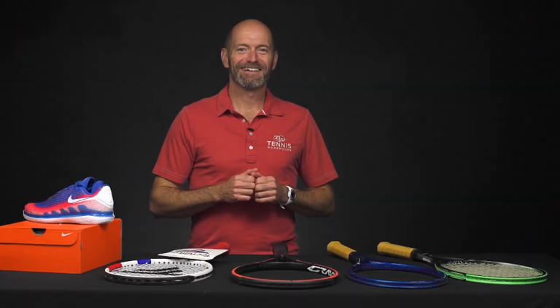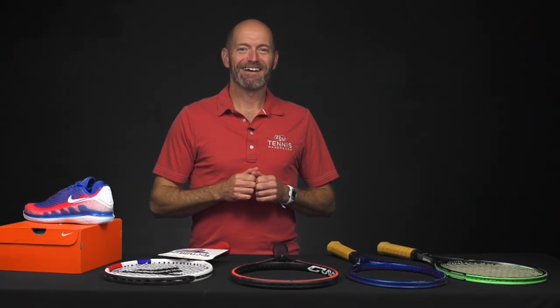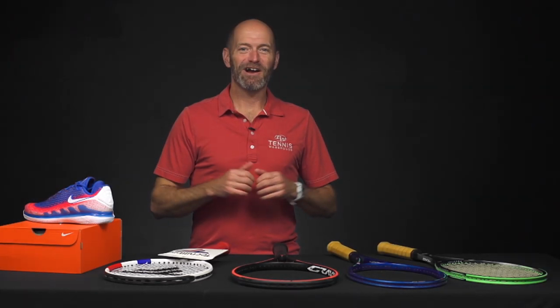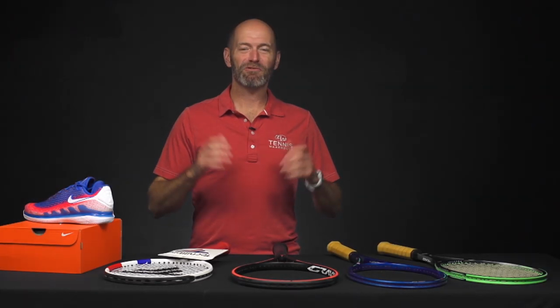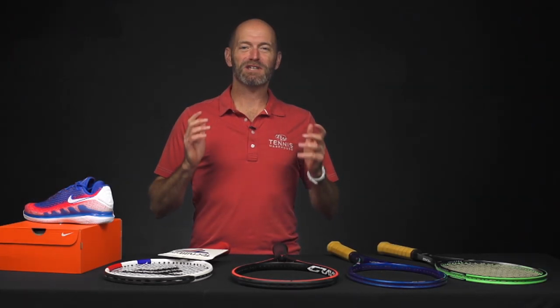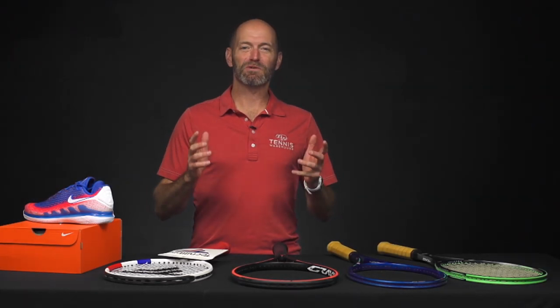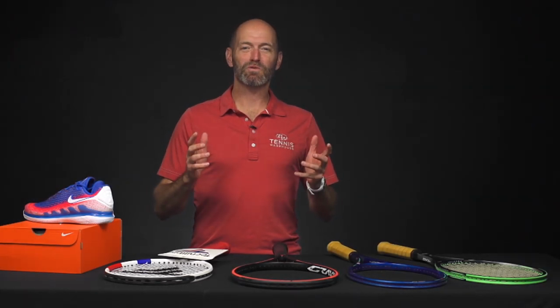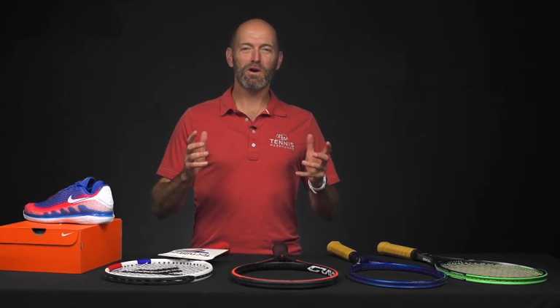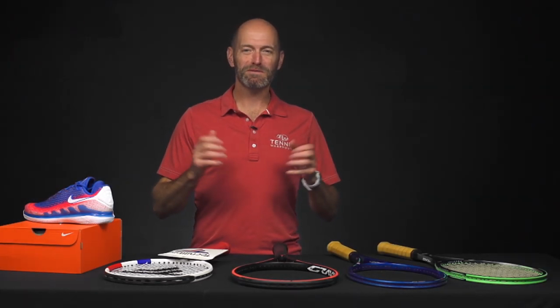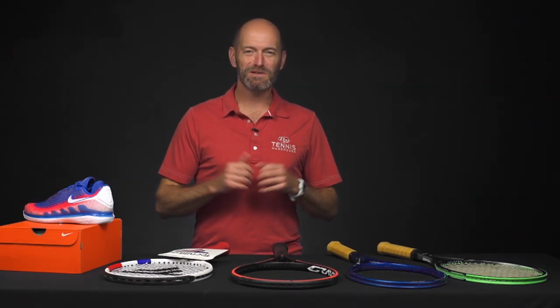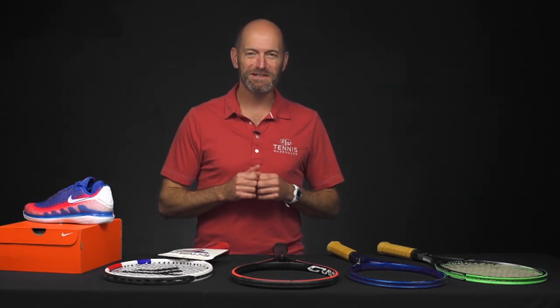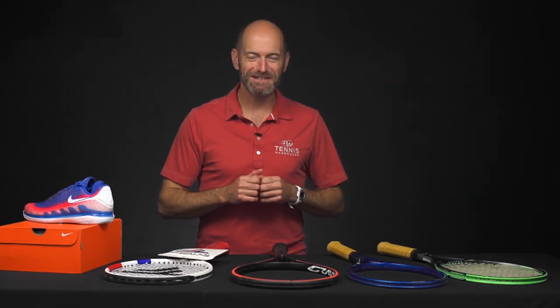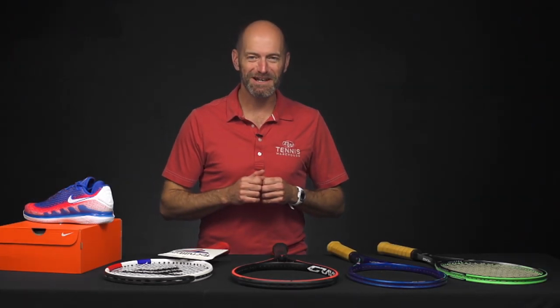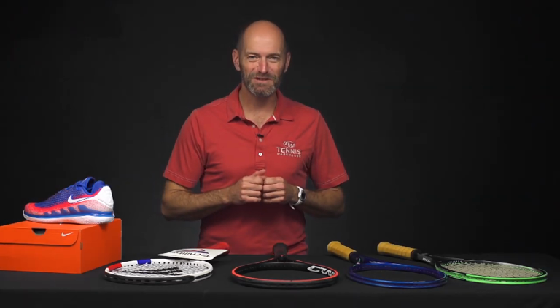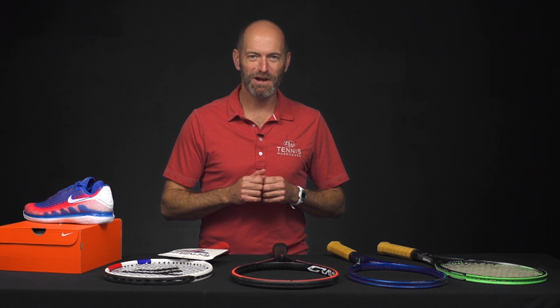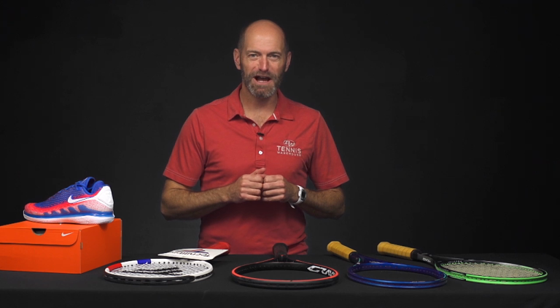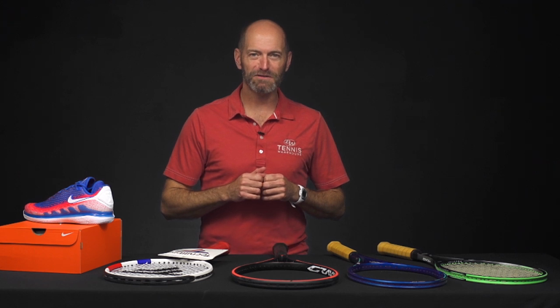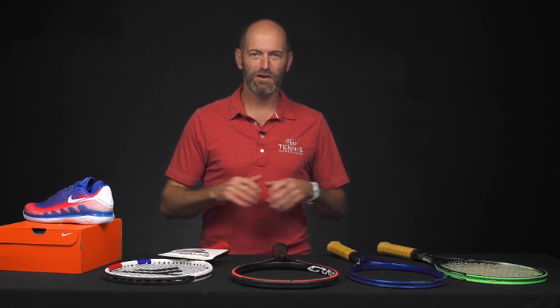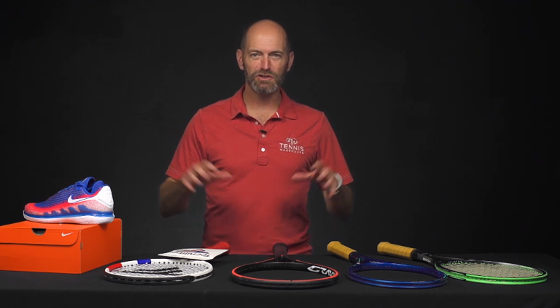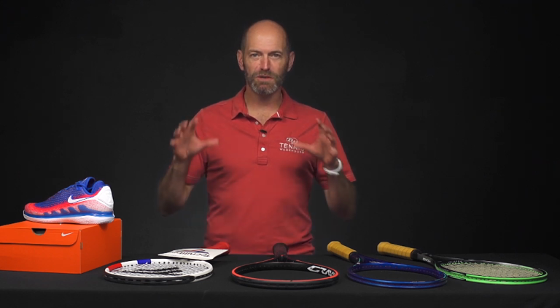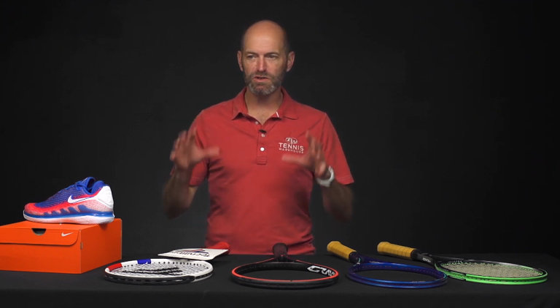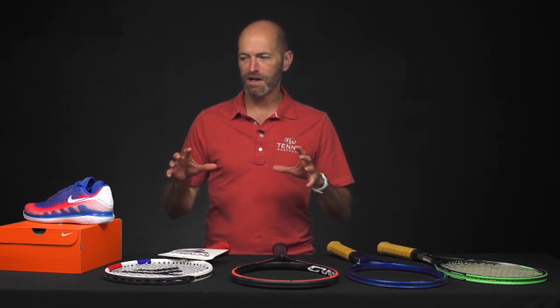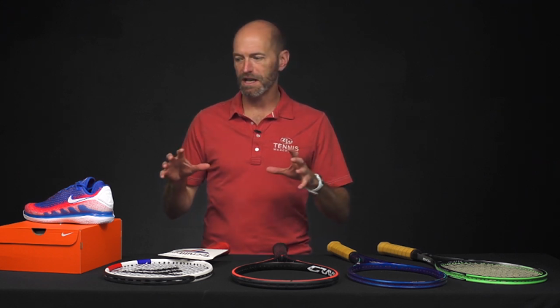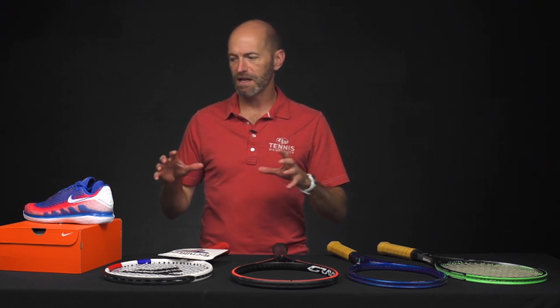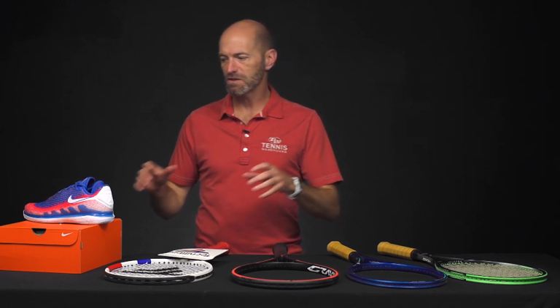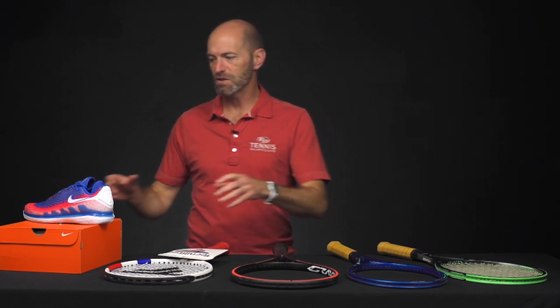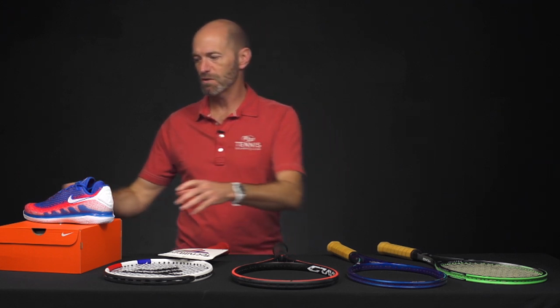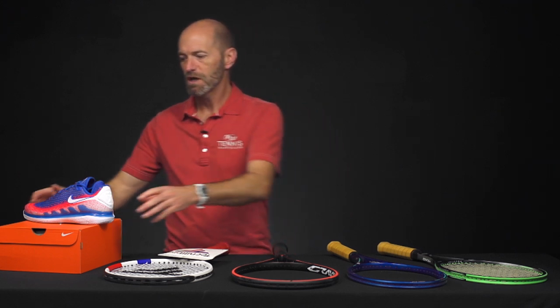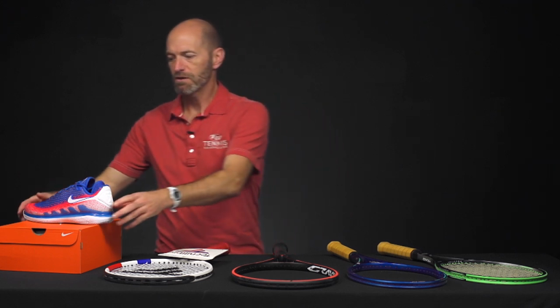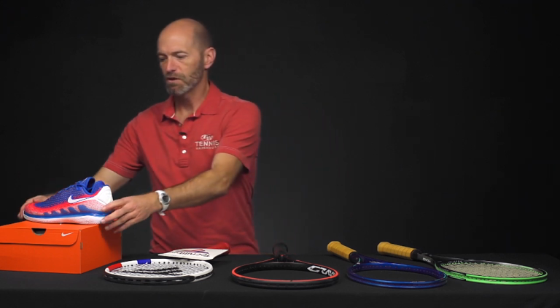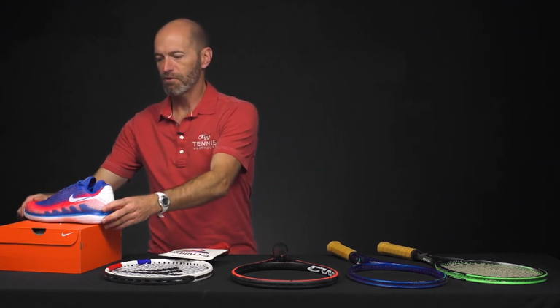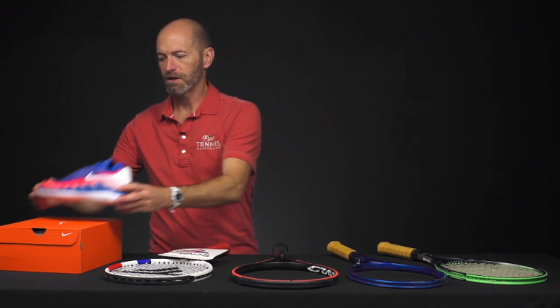Hi, I'm Chris Edwards. Welcome to this week's Tennis Warehouse vlog. Let's jump straight into the new product.